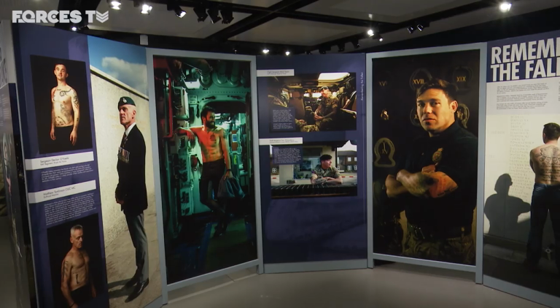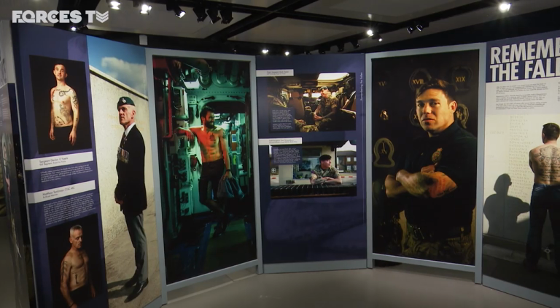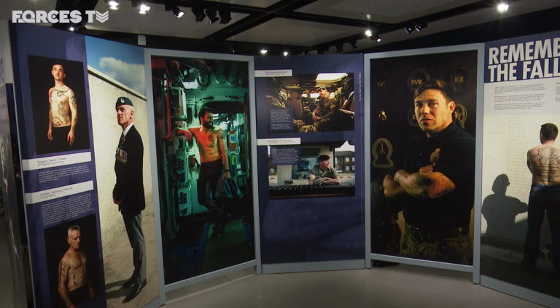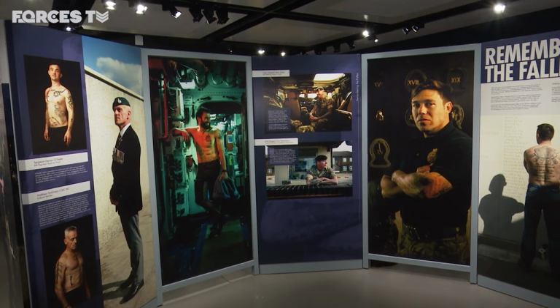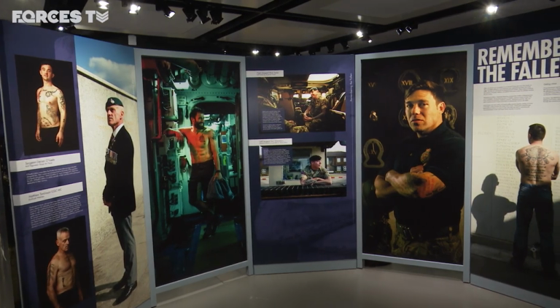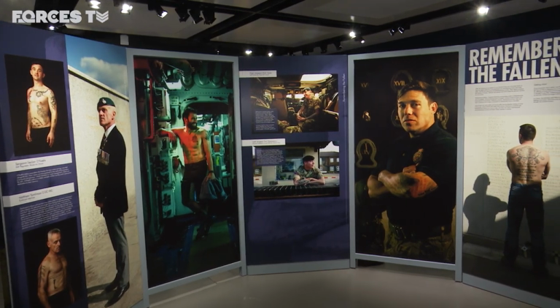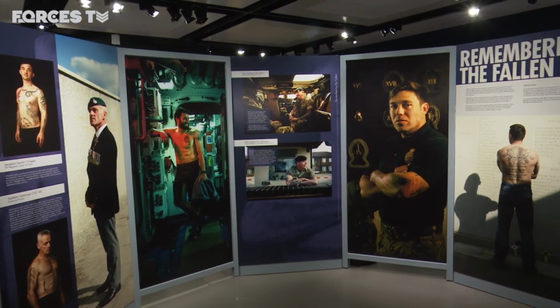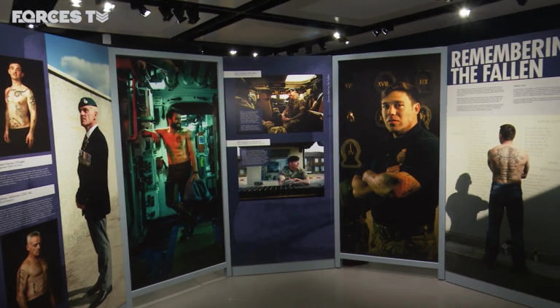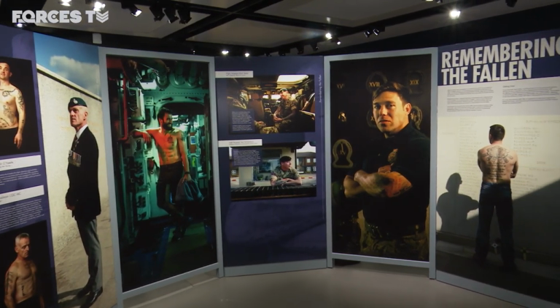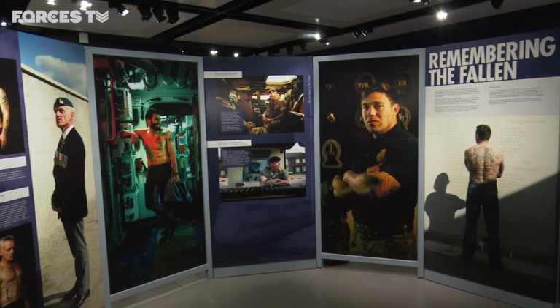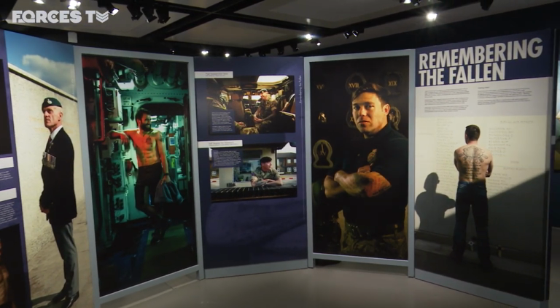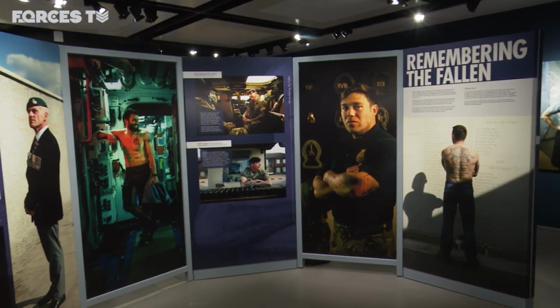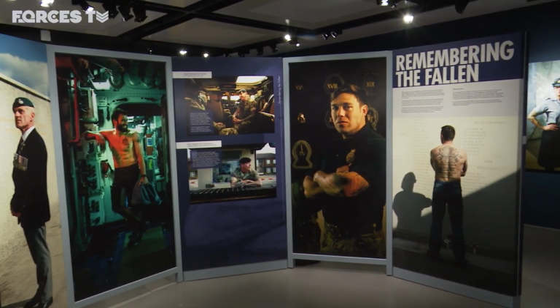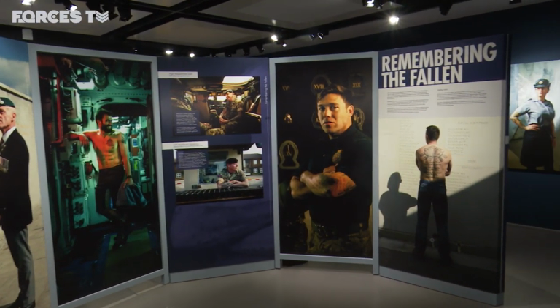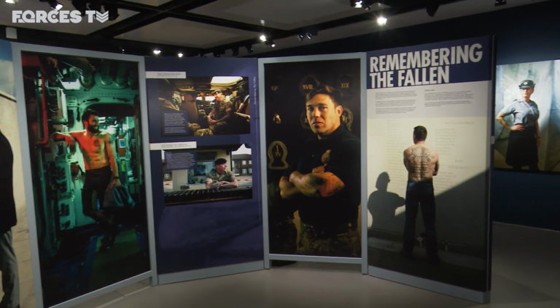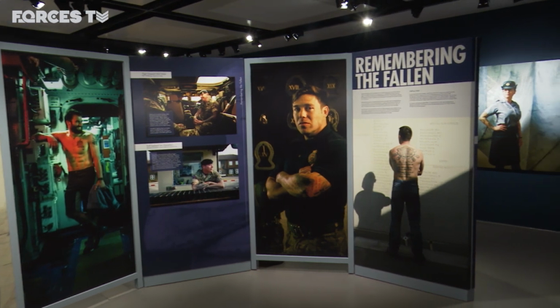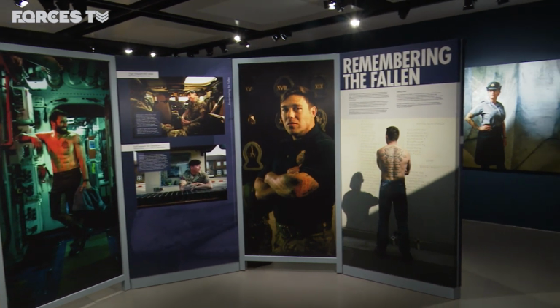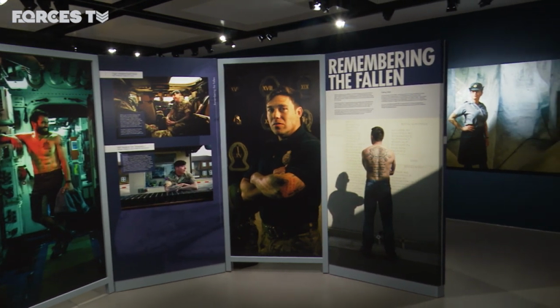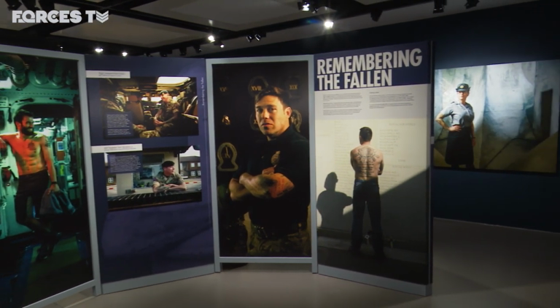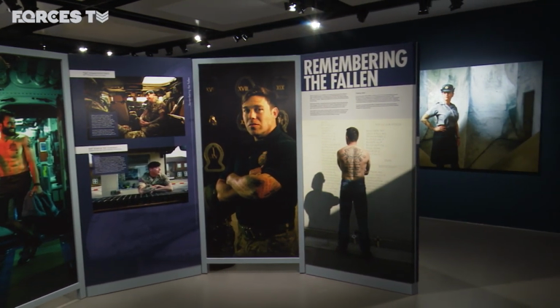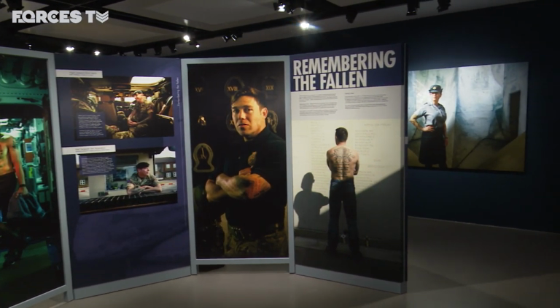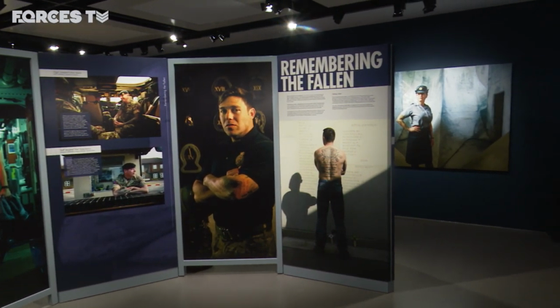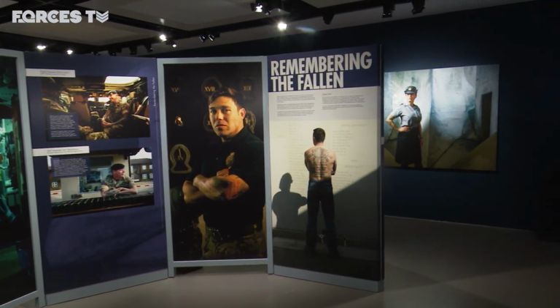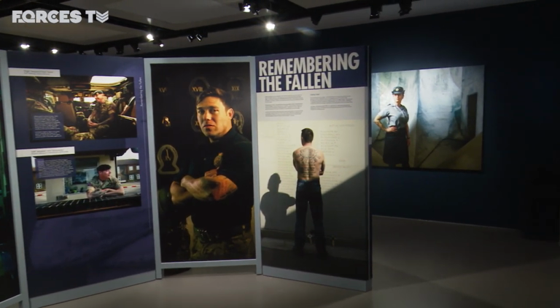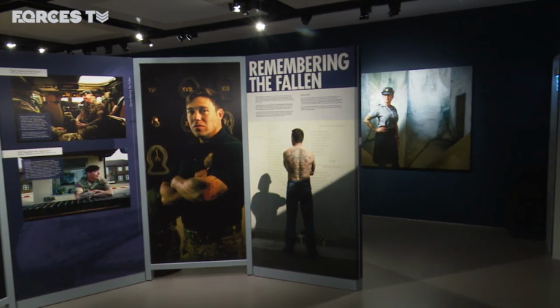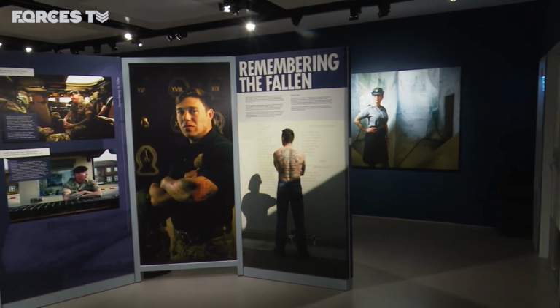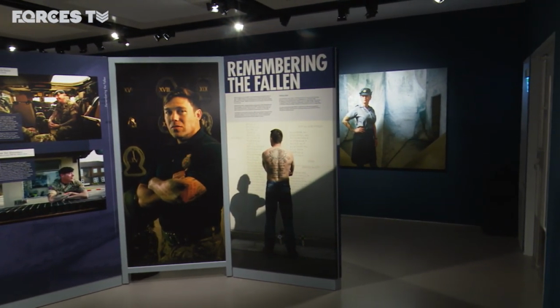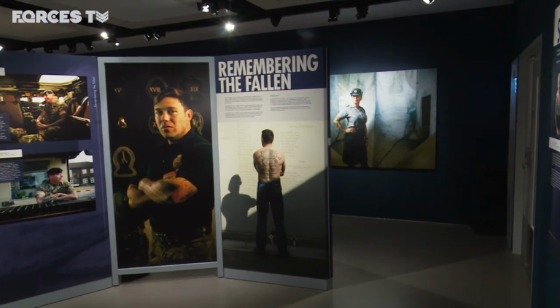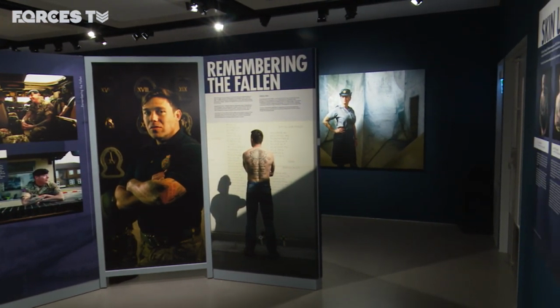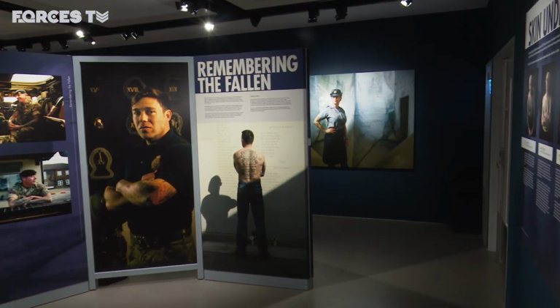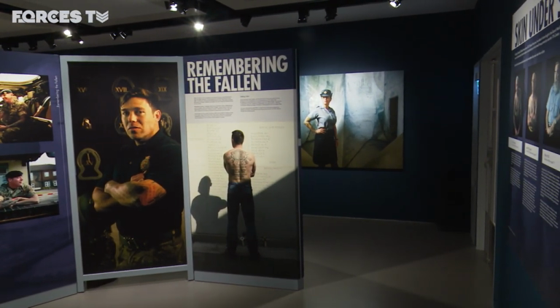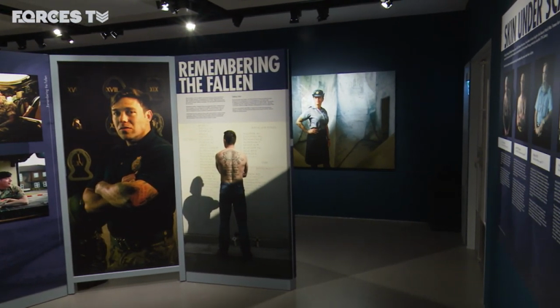The exhibition was previously held at the National Memorial Arboretum, but was so successful it's now being taken on tour.